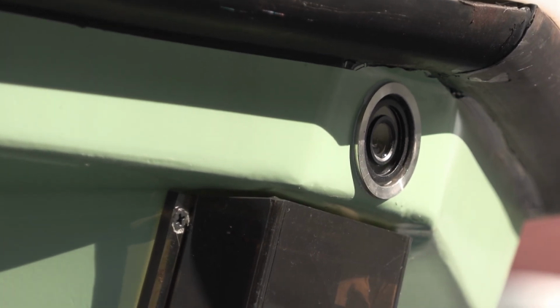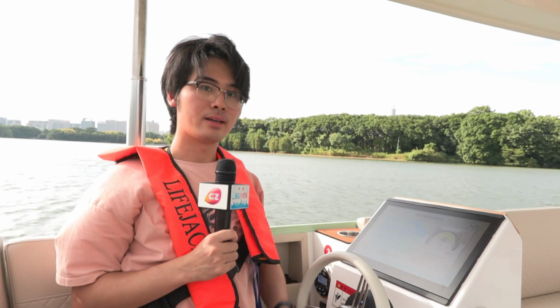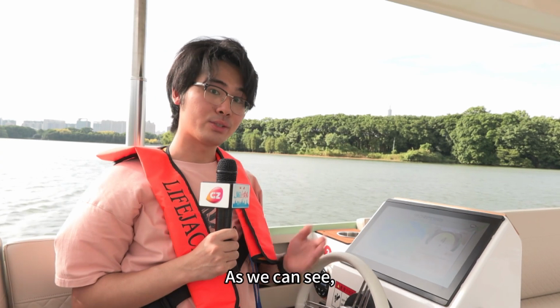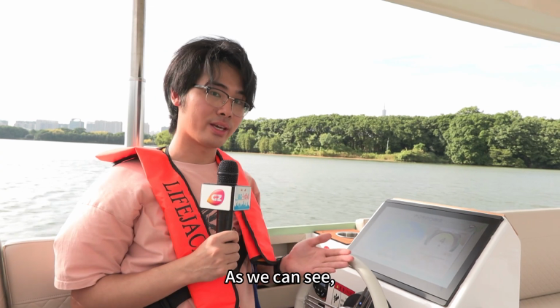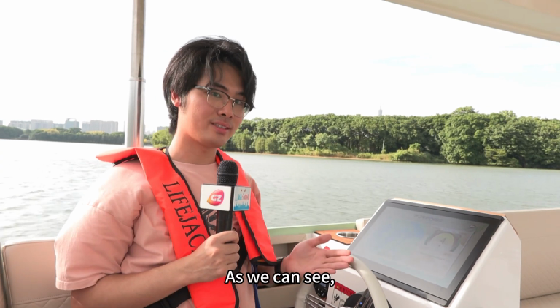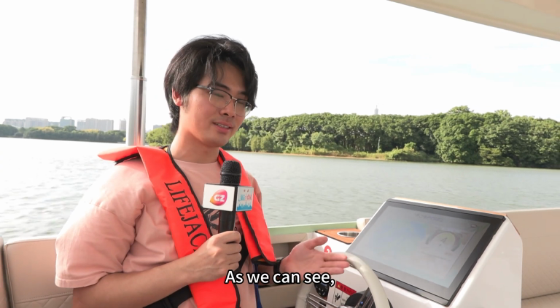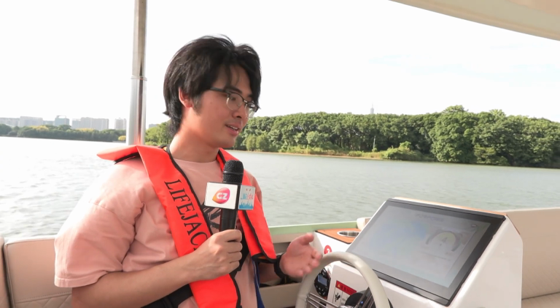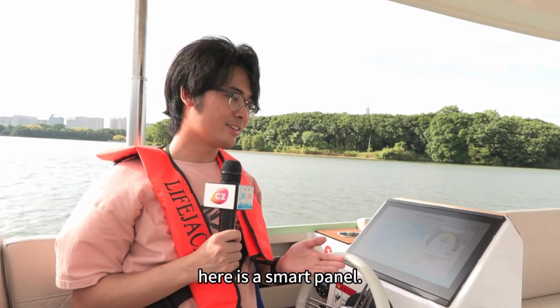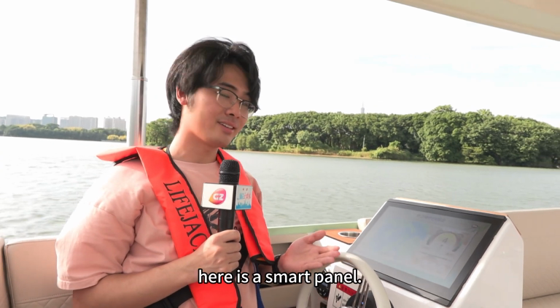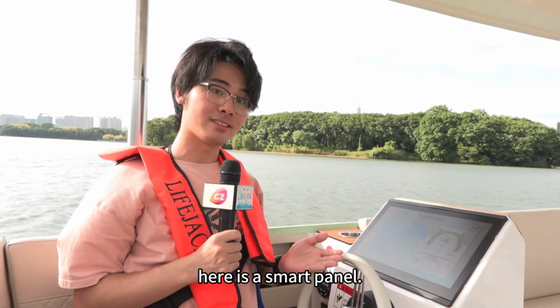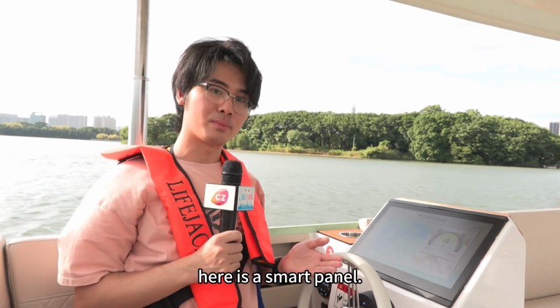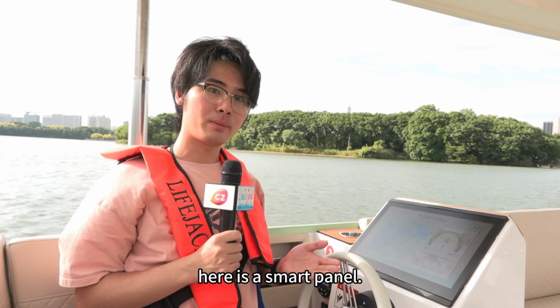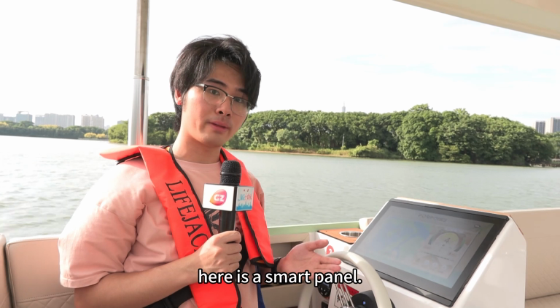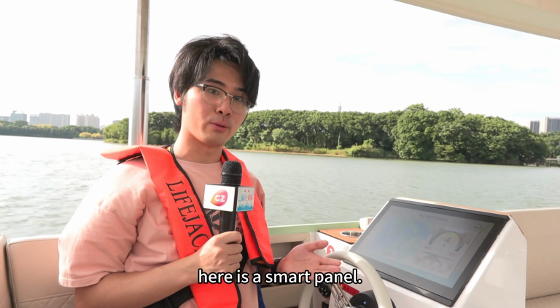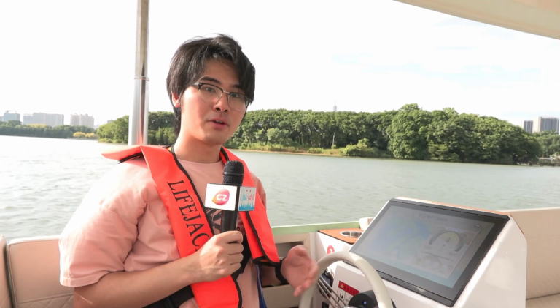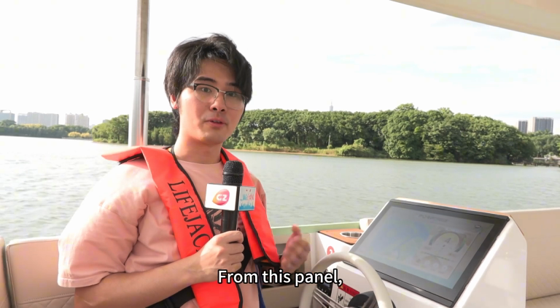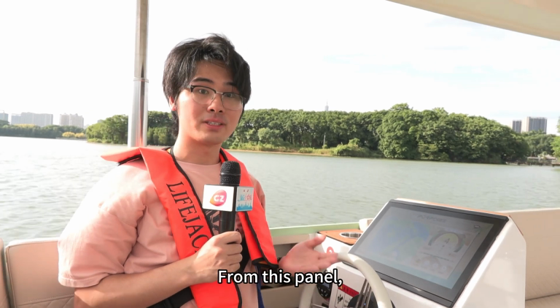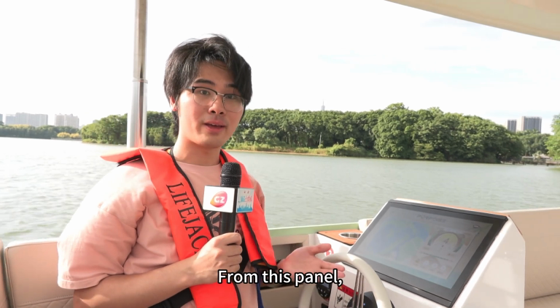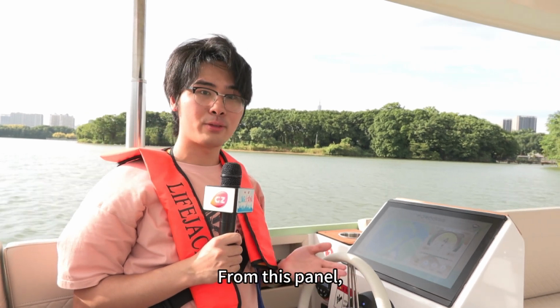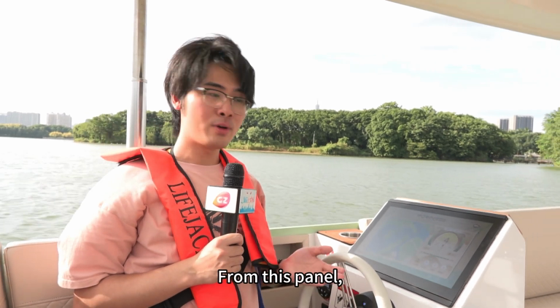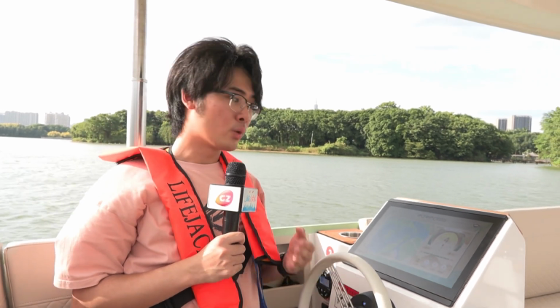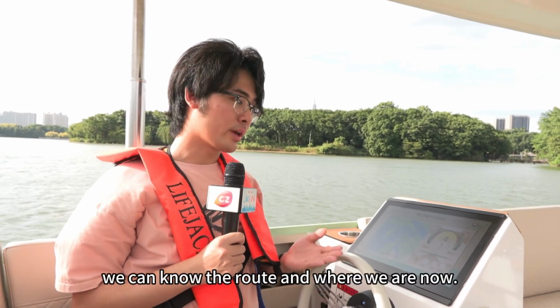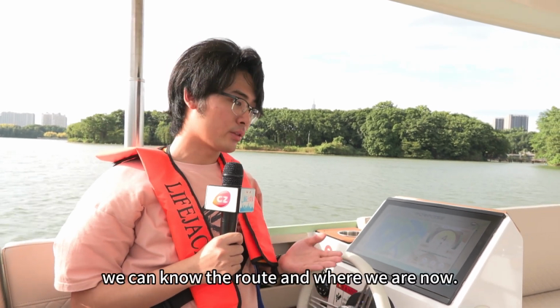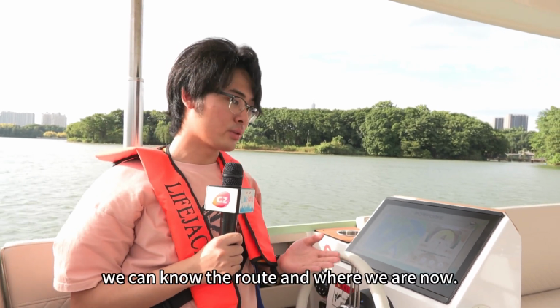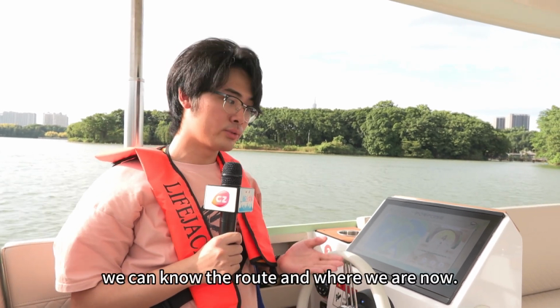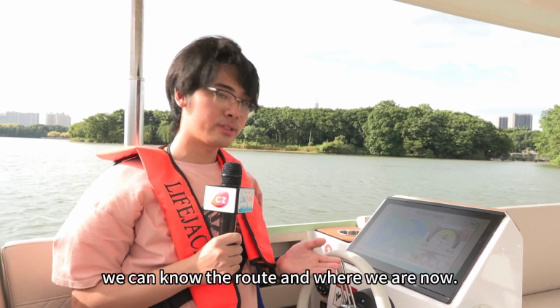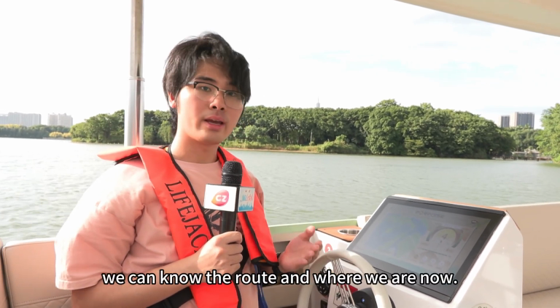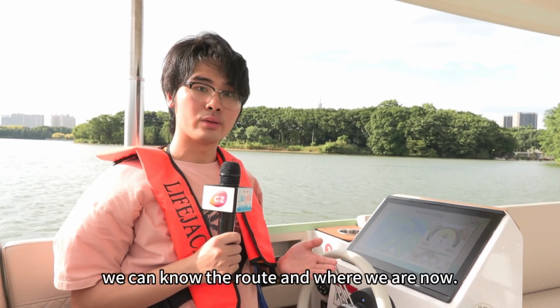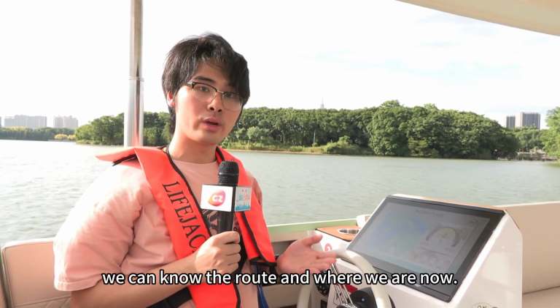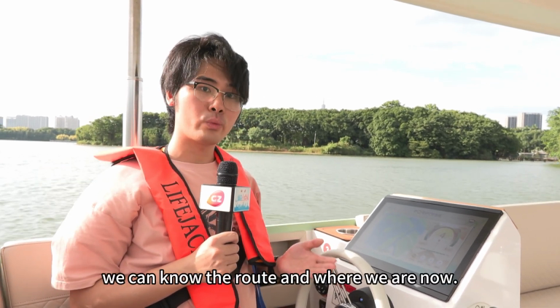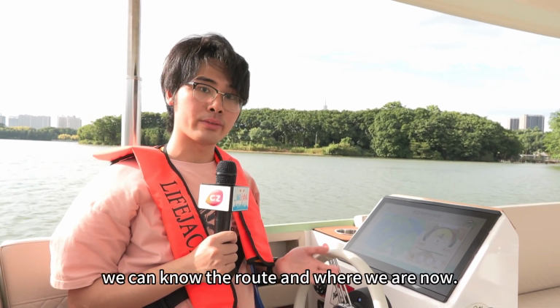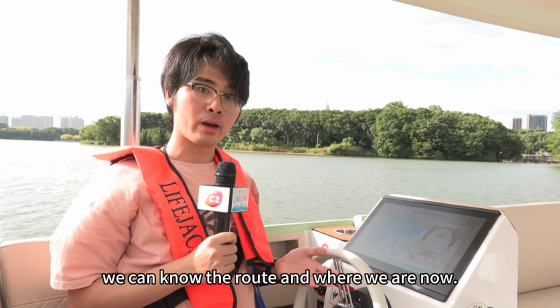As we can see, here is a smart panel. From this panel, we can know the route and where we are now.